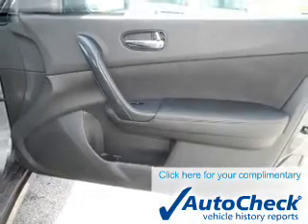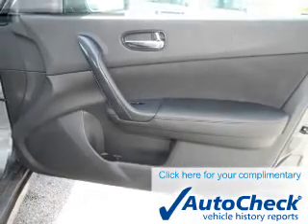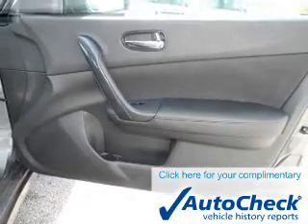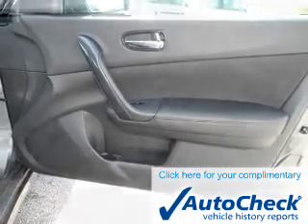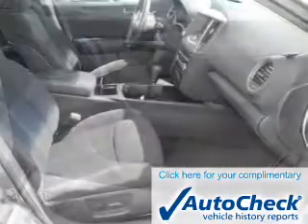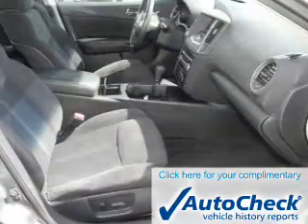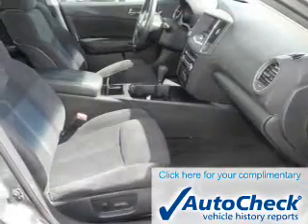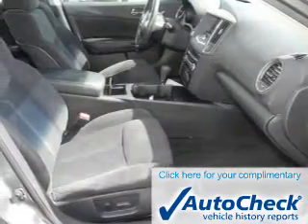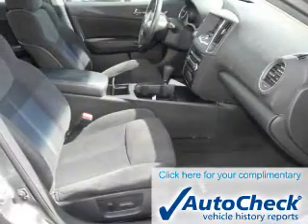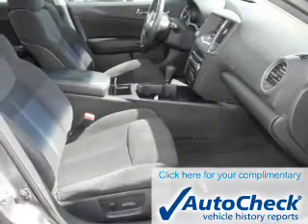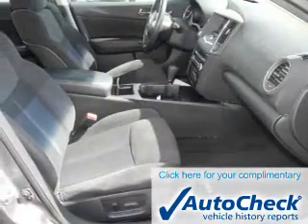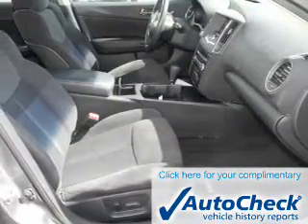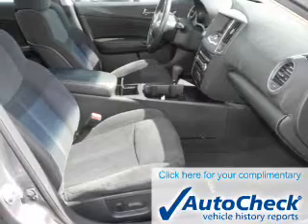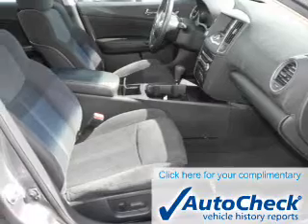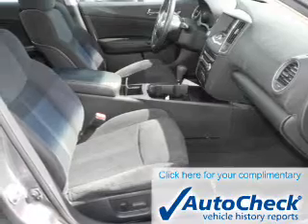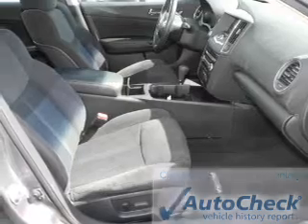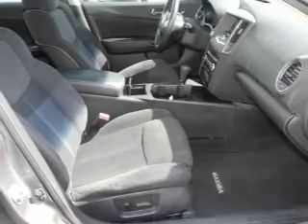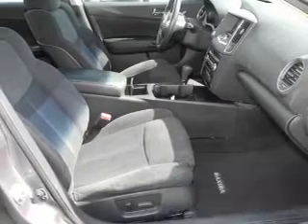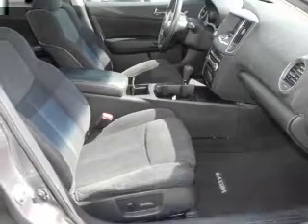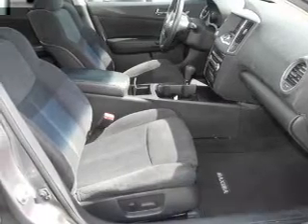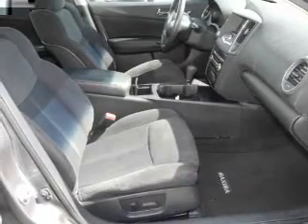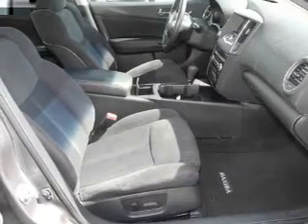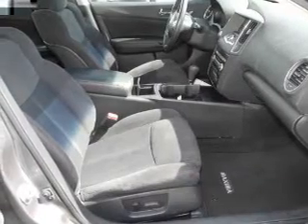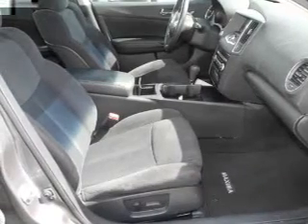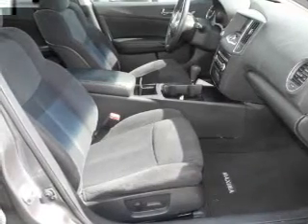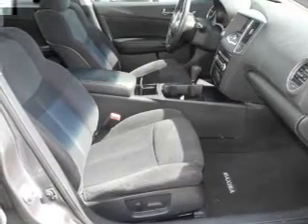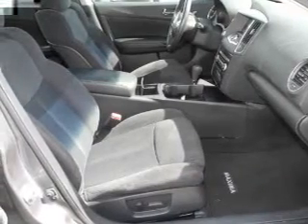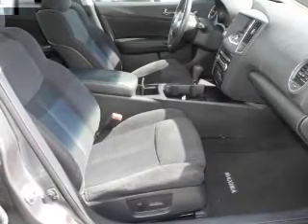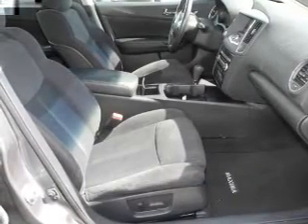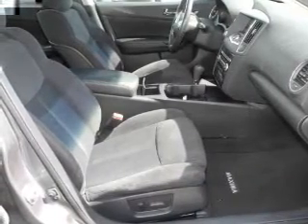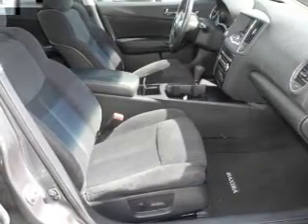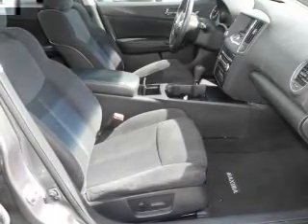Be confident in your purchase with an AutoCheck Vehicle History Report, the industry's trusted vehicle history provider. Let us put you in the driver's seat today. Call or click to contact us.